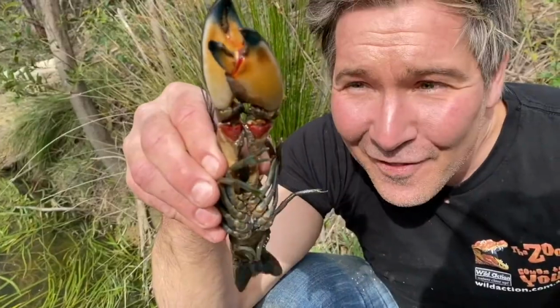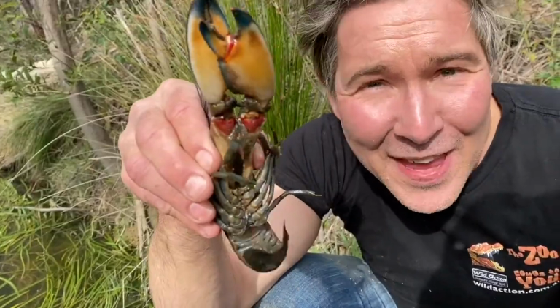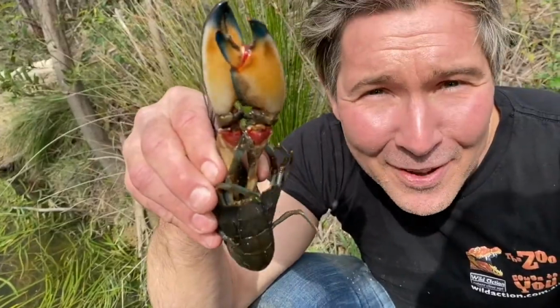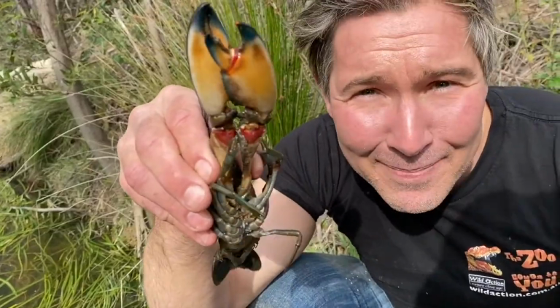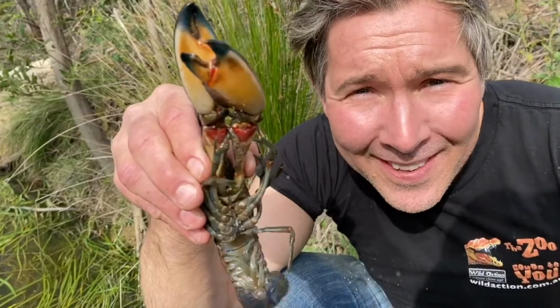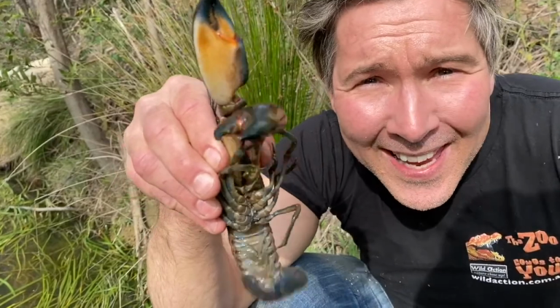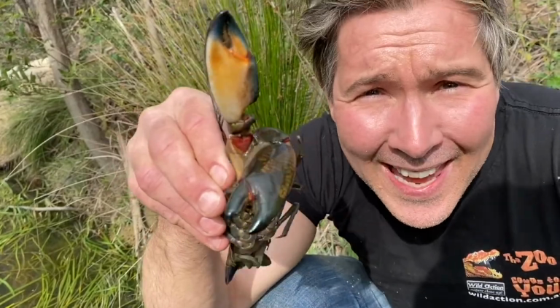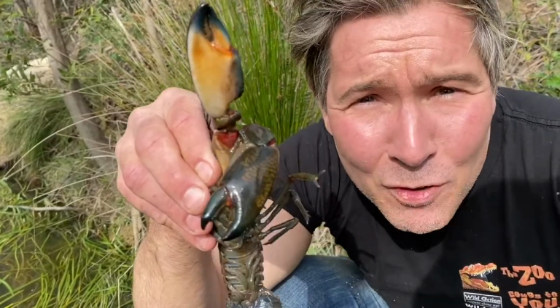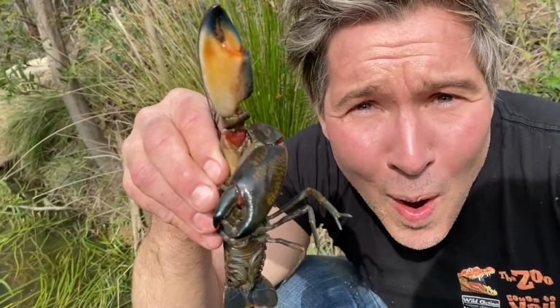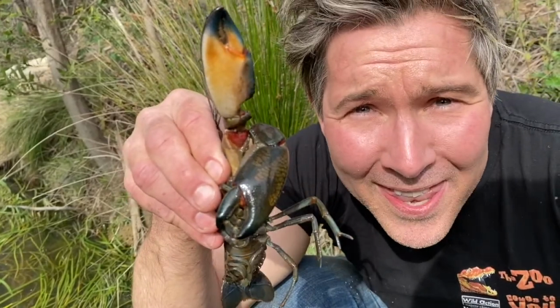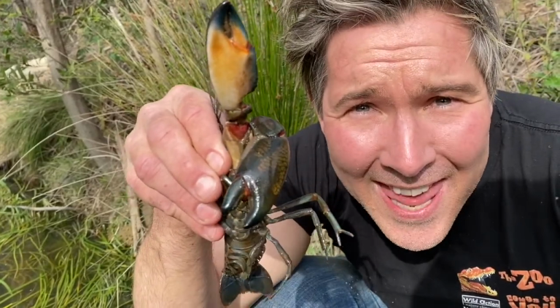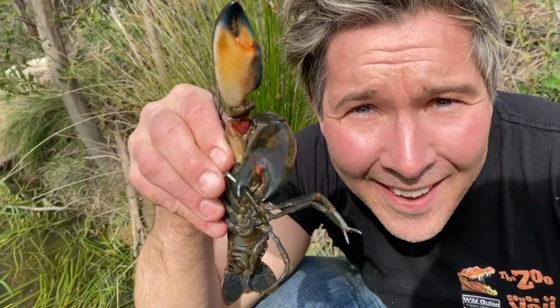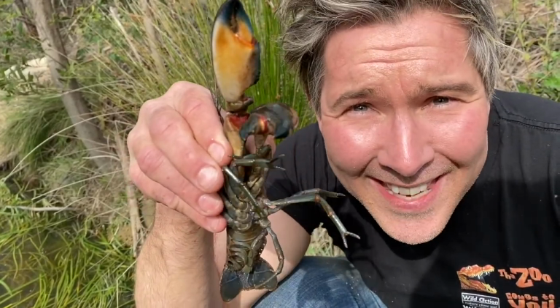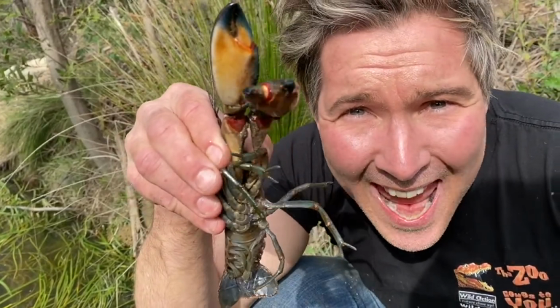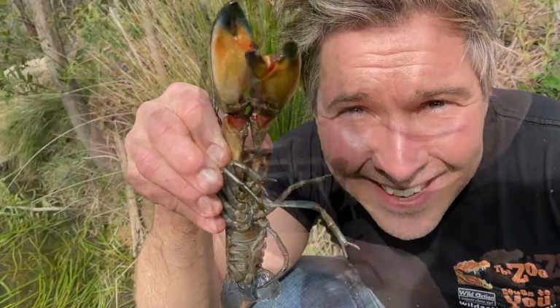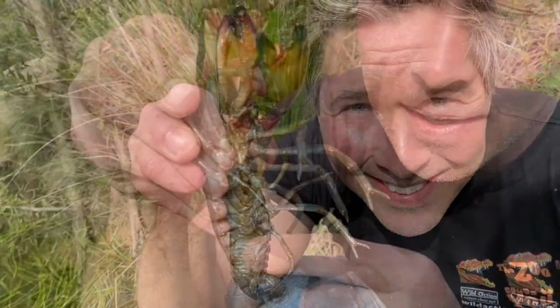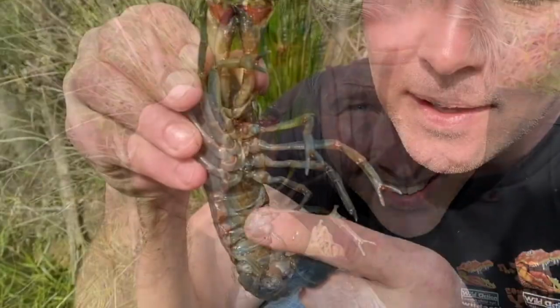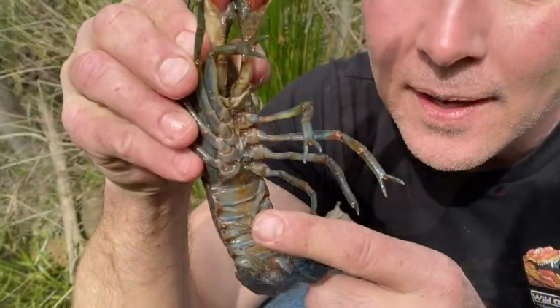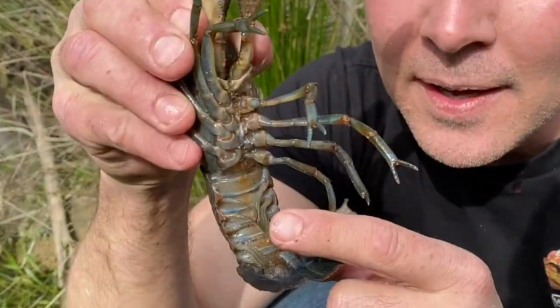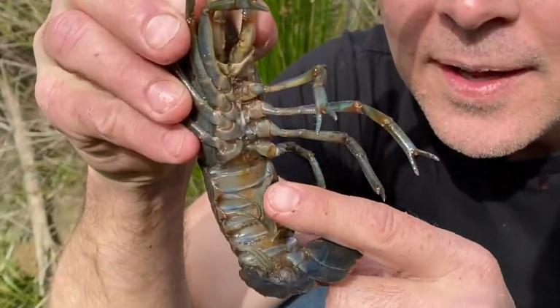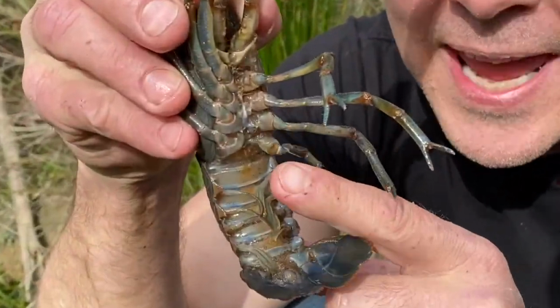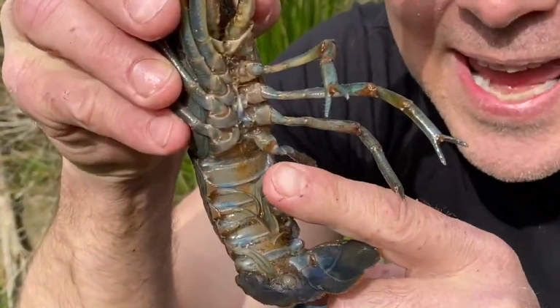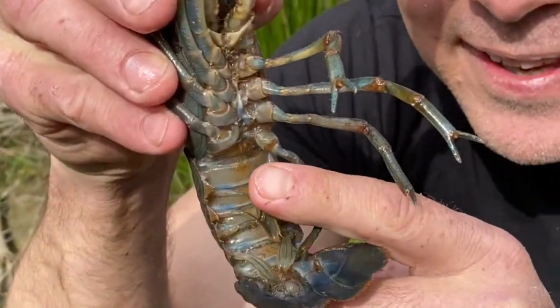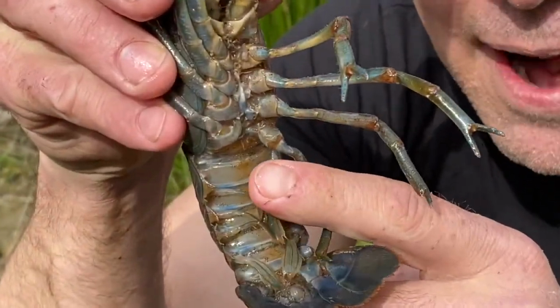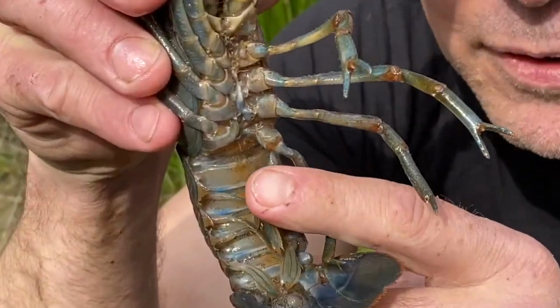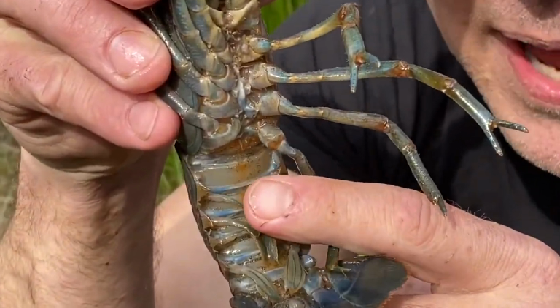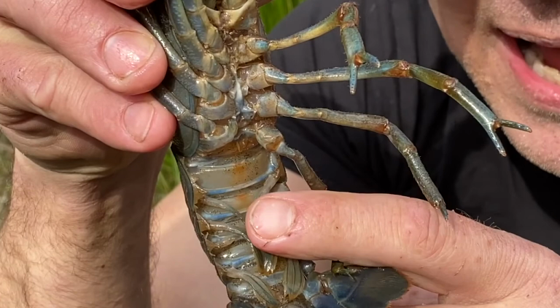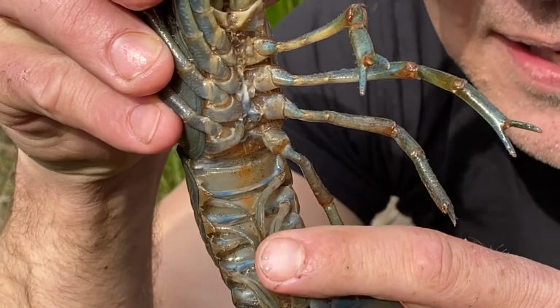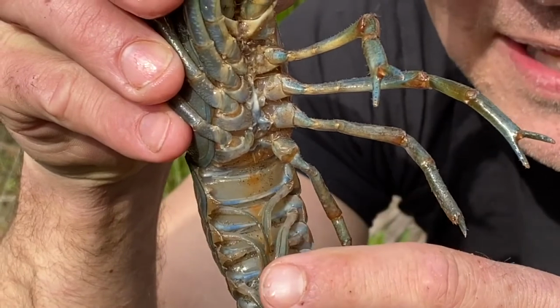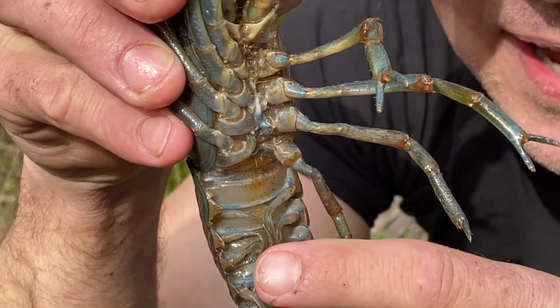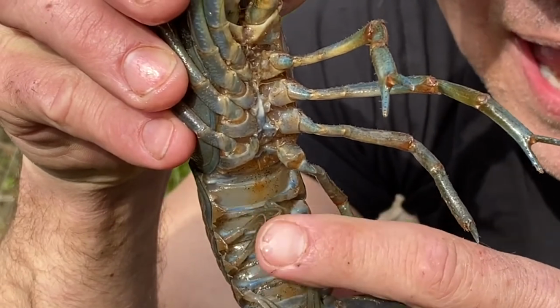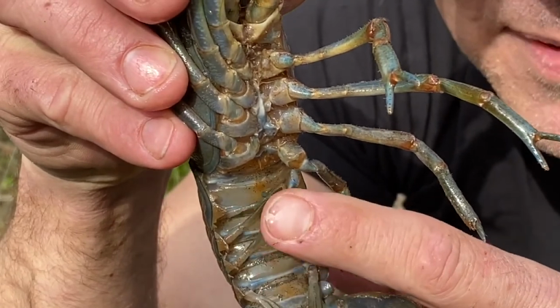Female yabbies can lay up to 1,000 eggs. The eggs are carried around underneath their abdomen.